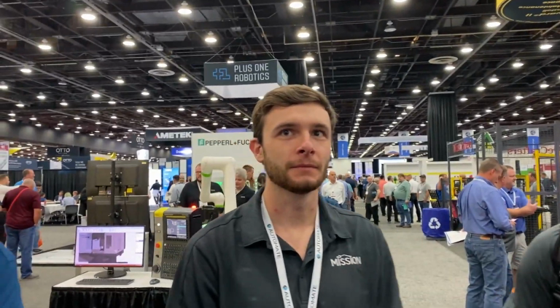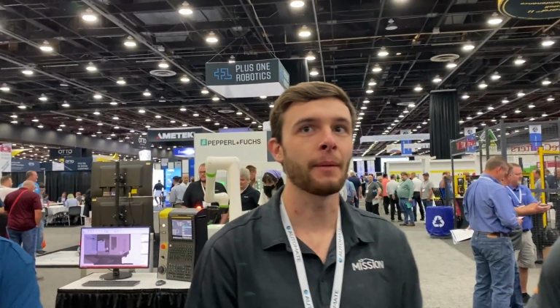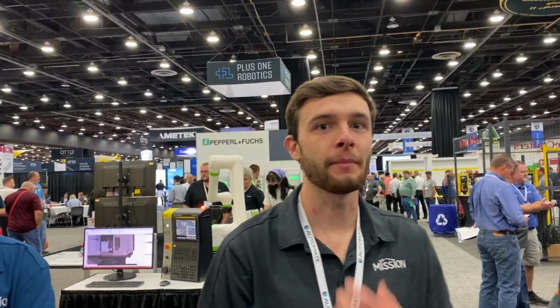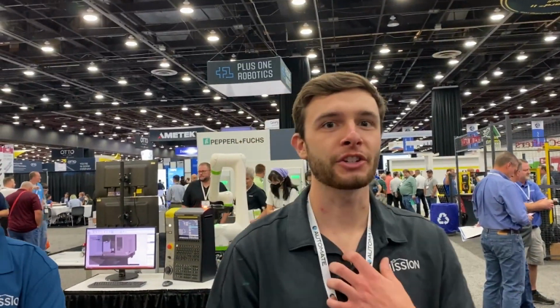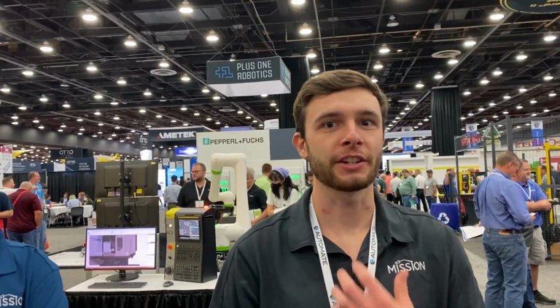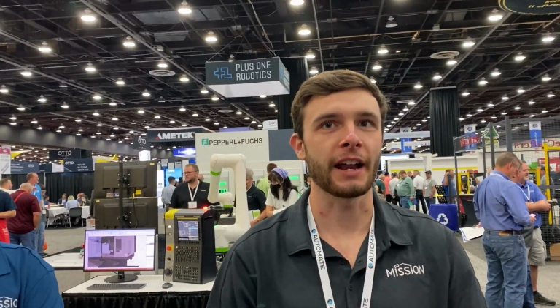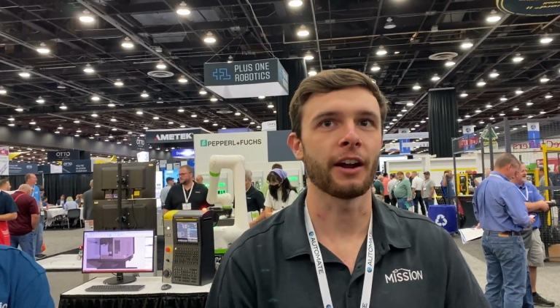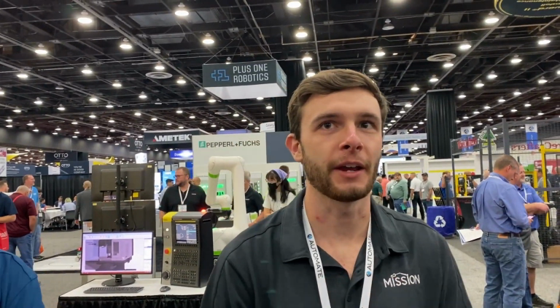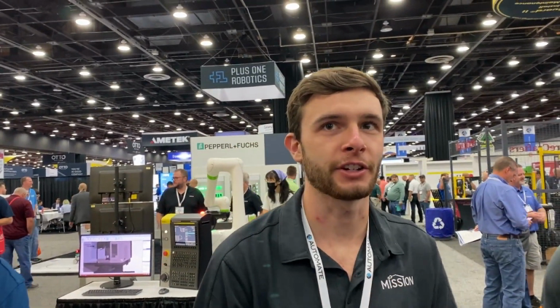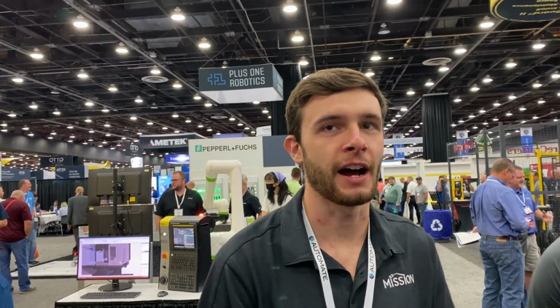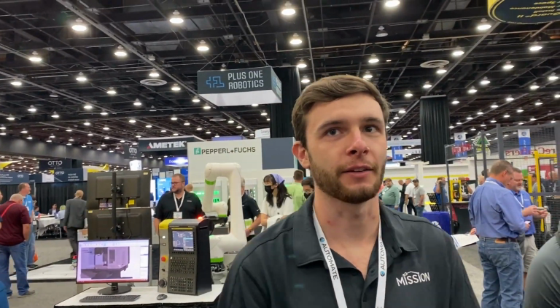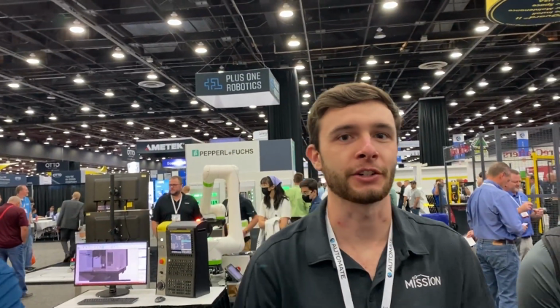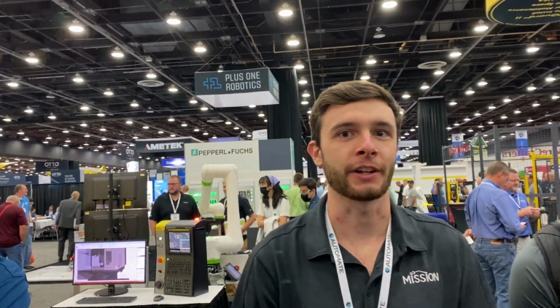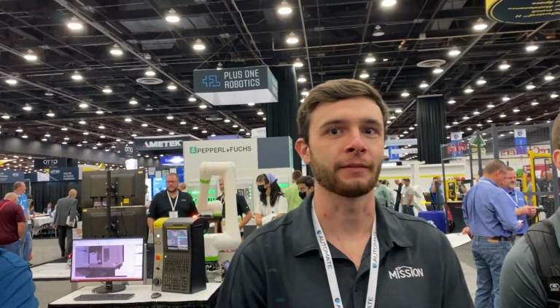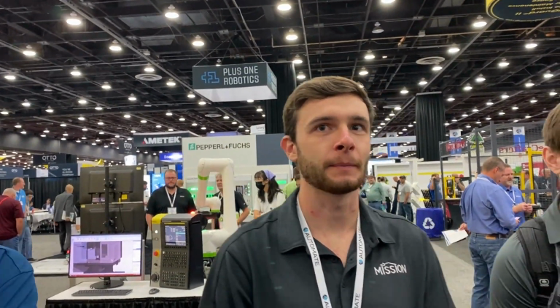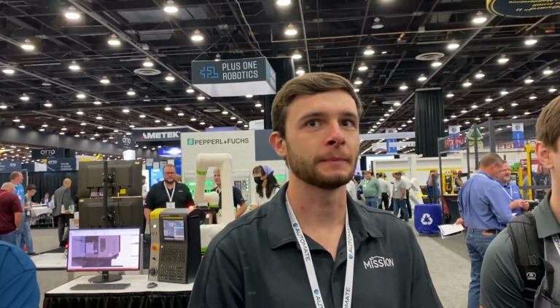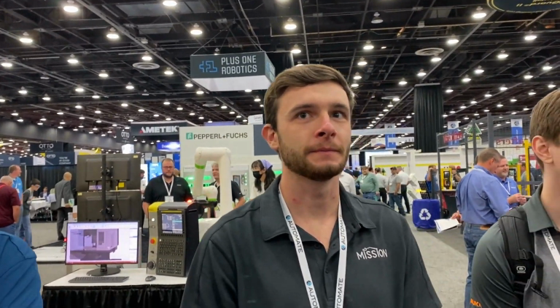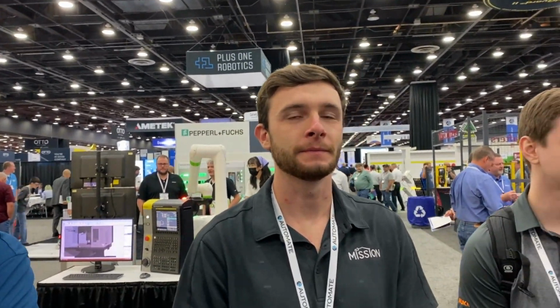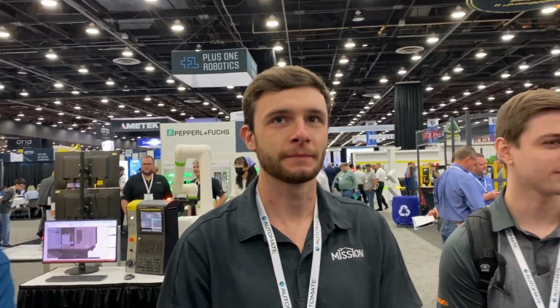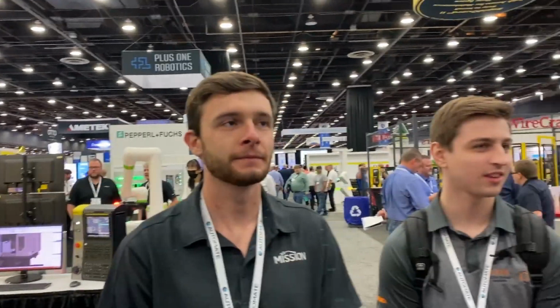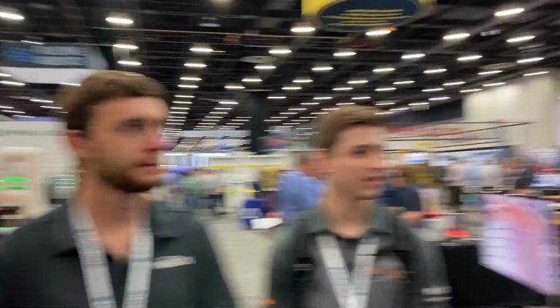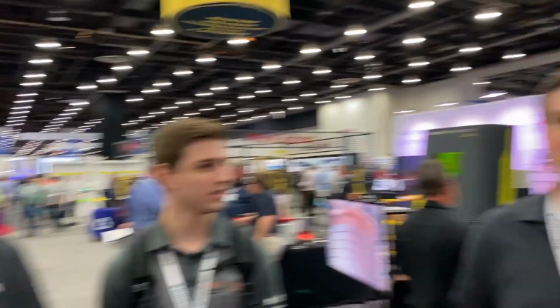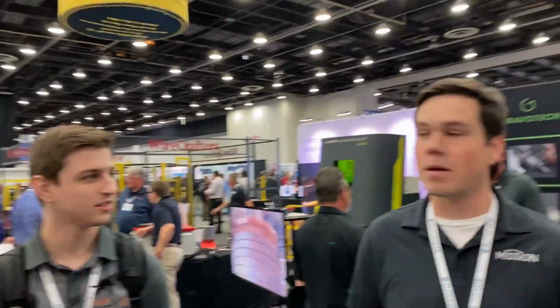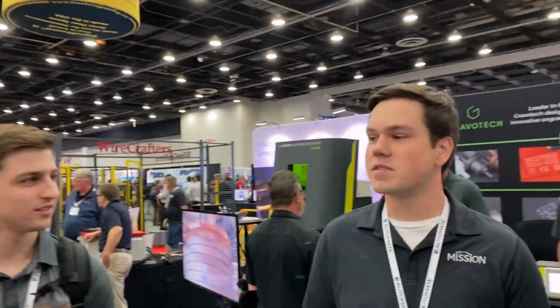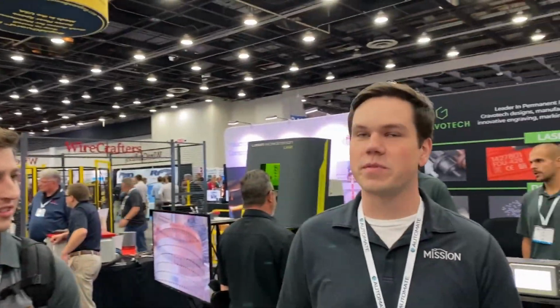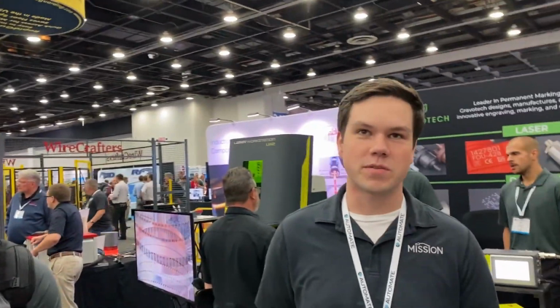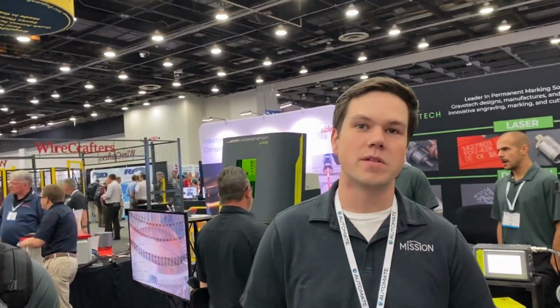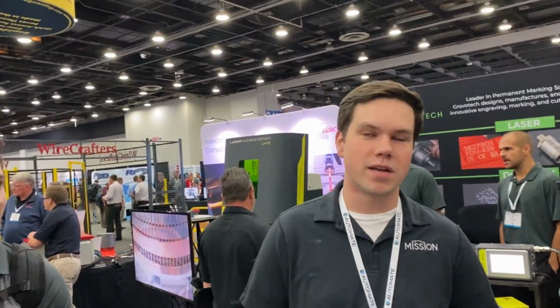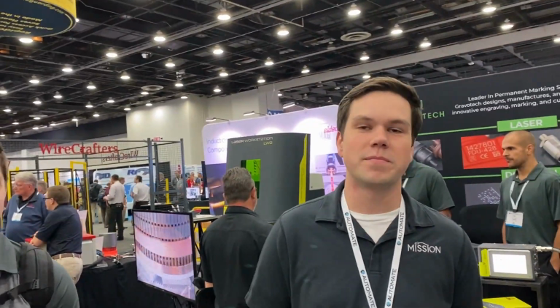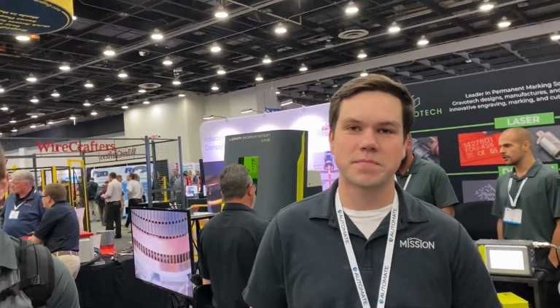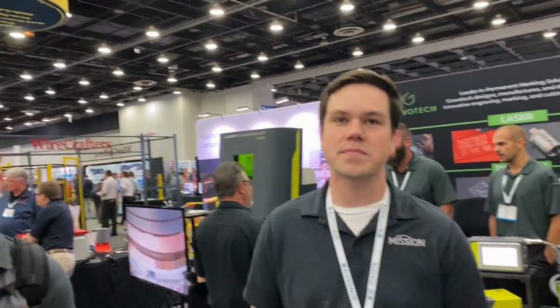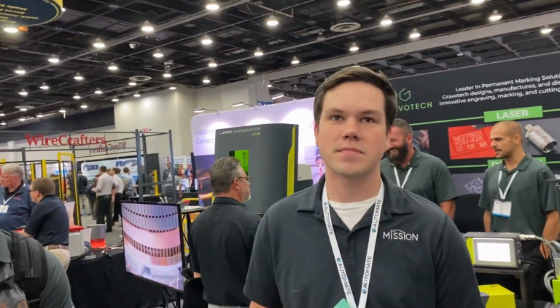I'm at Mission Design and Automation in Holland, Michigan. Yeah, same thing as well. That's terrific.